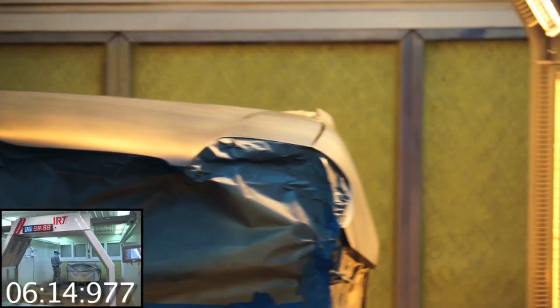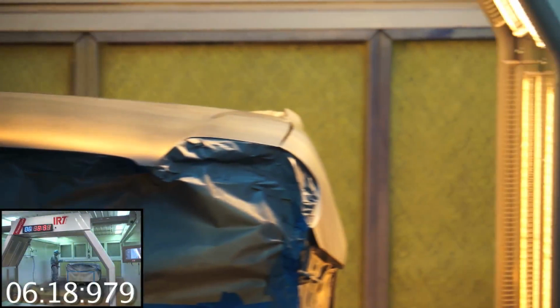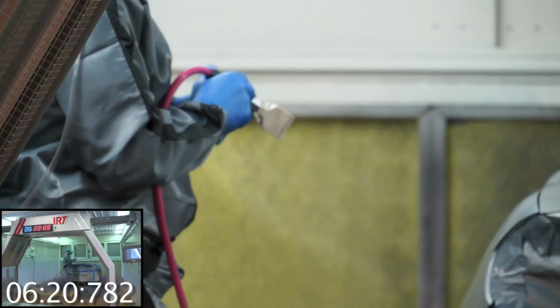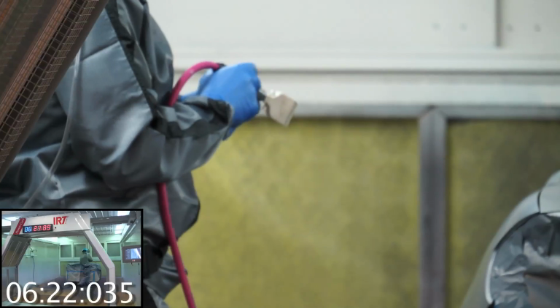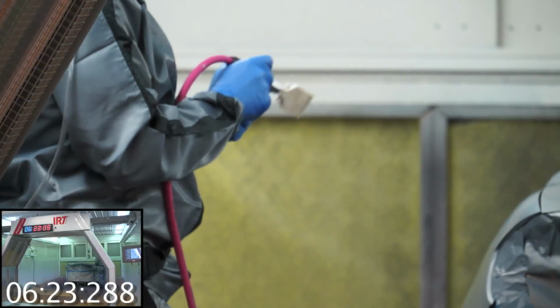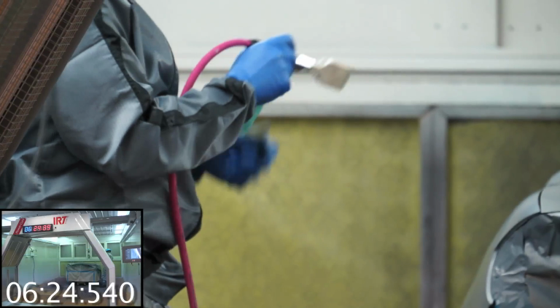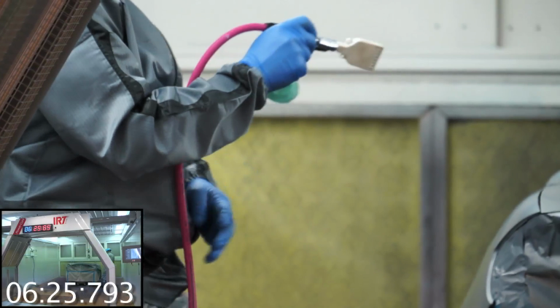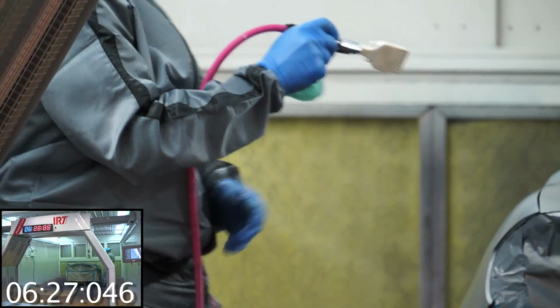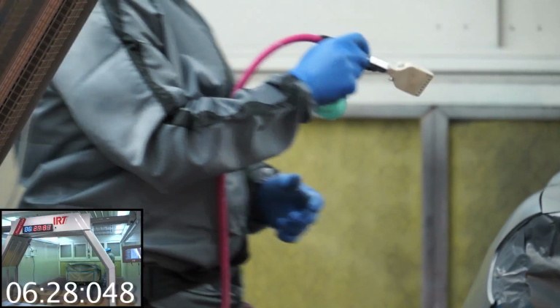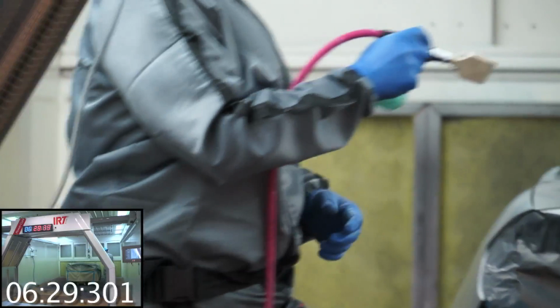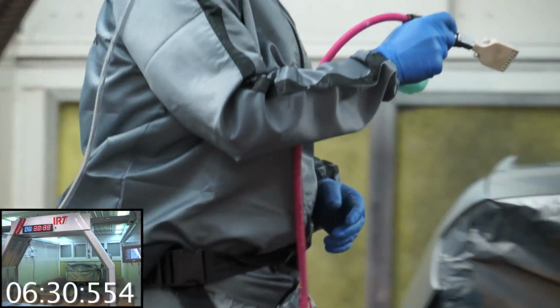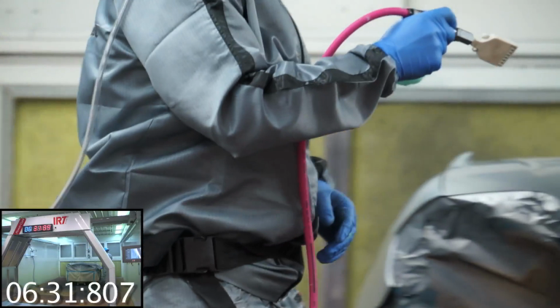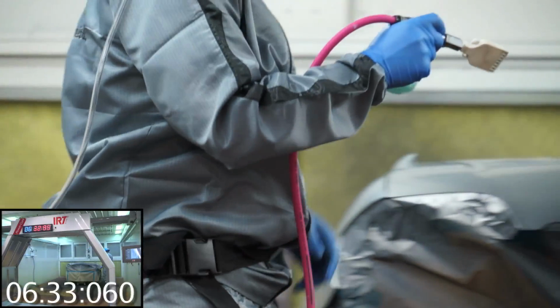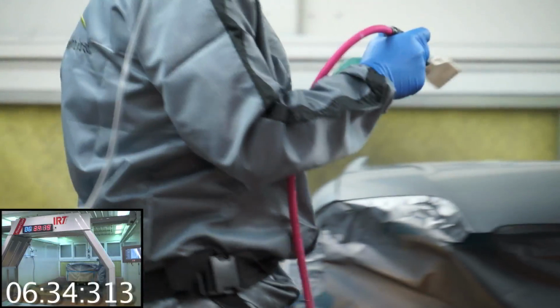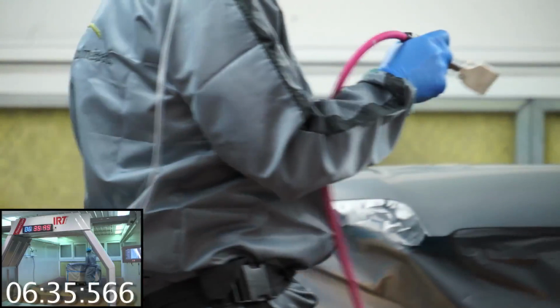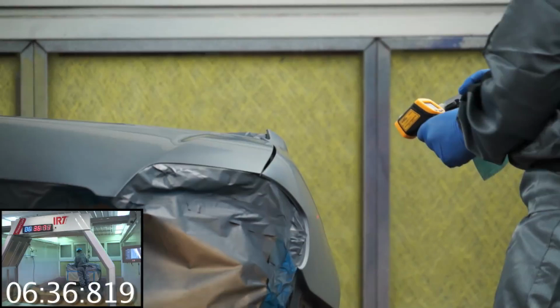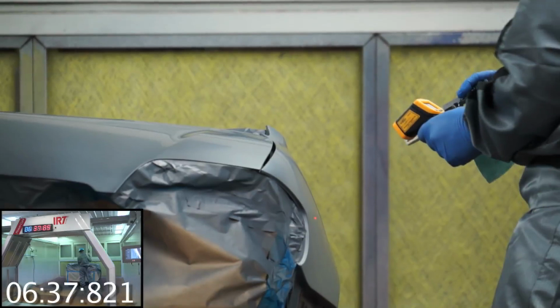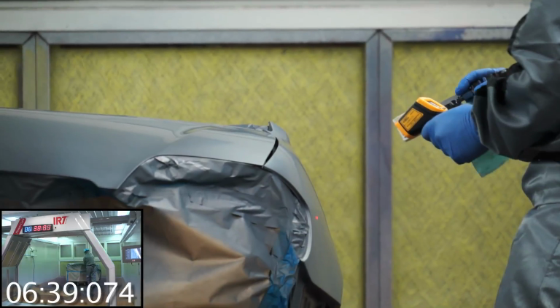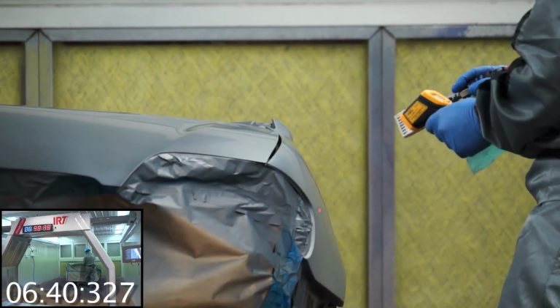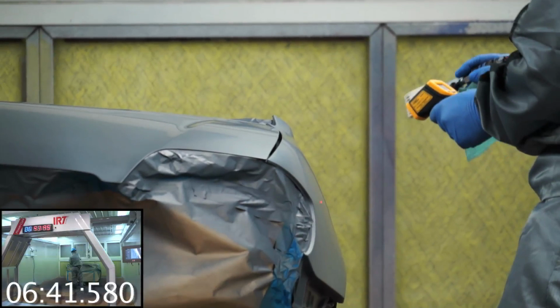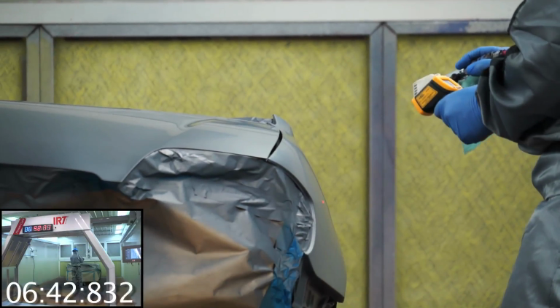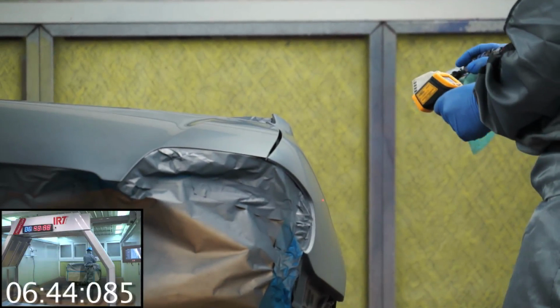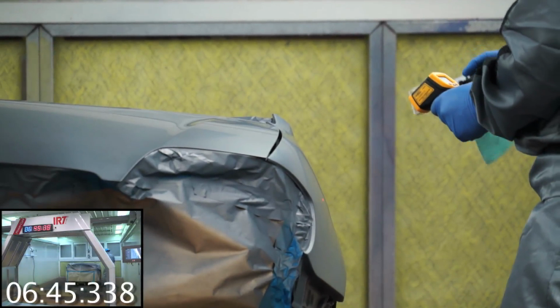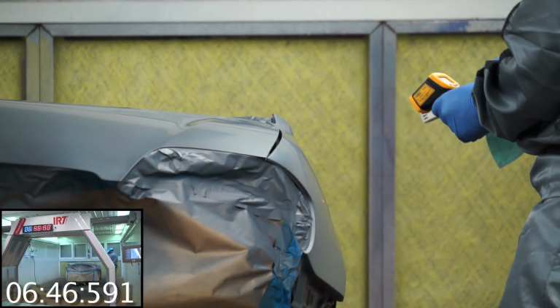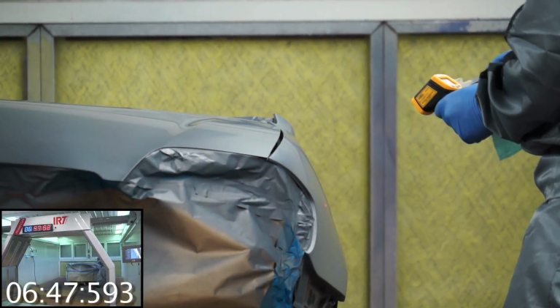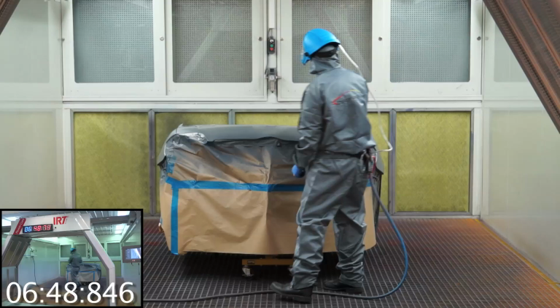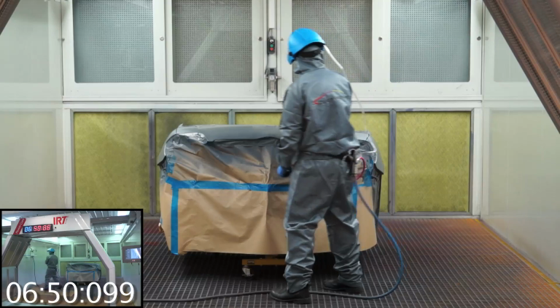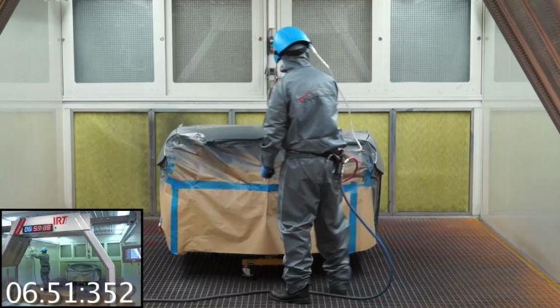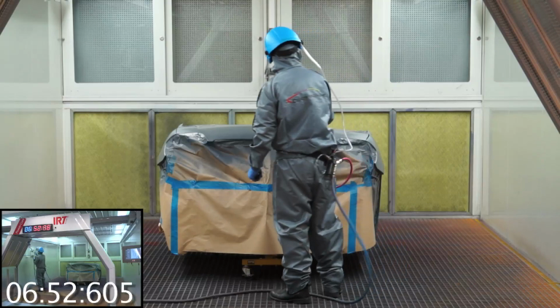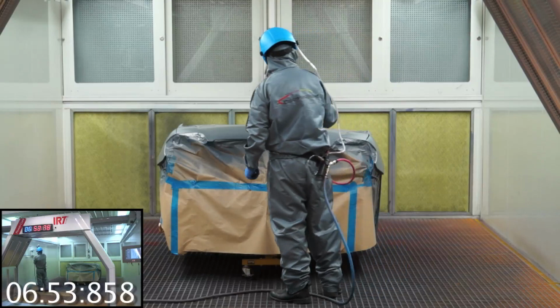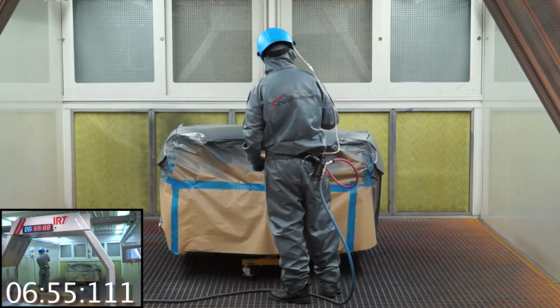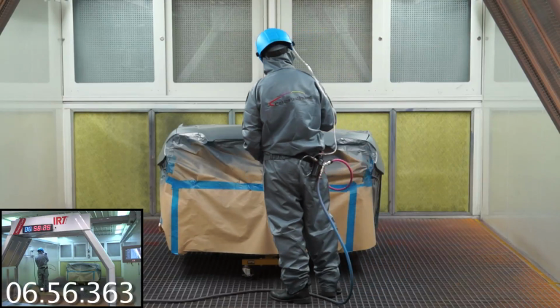The panels are then blown cool to the desired panel temperature, ready for the next application.